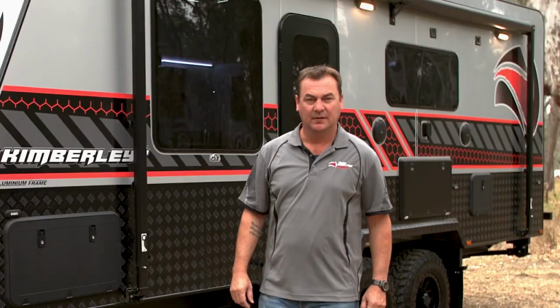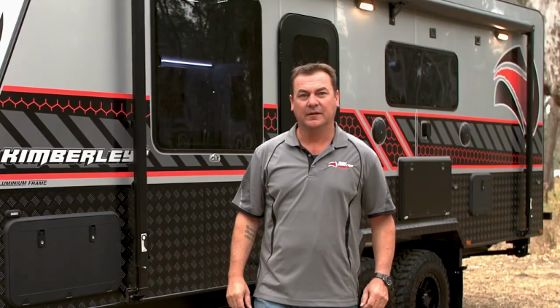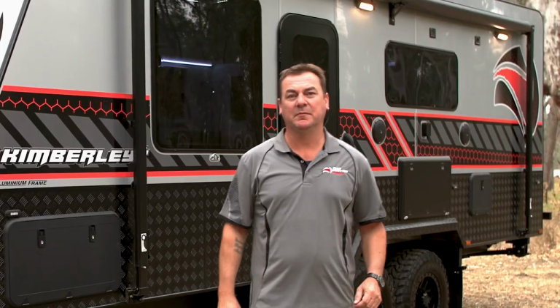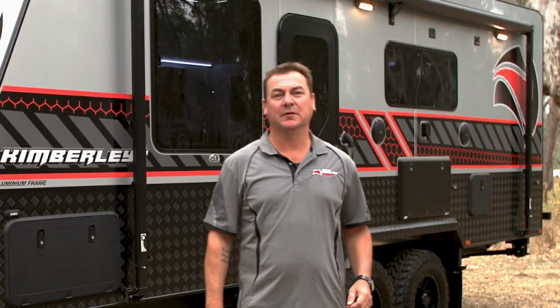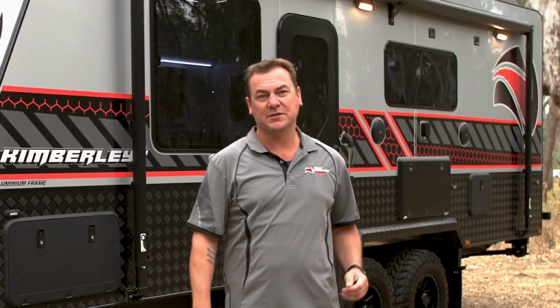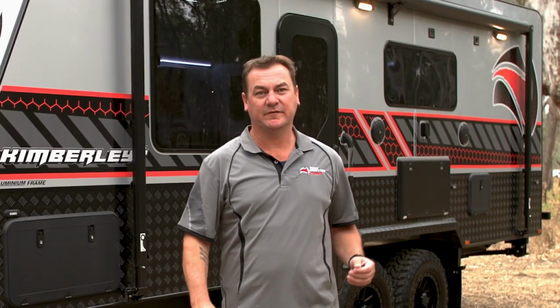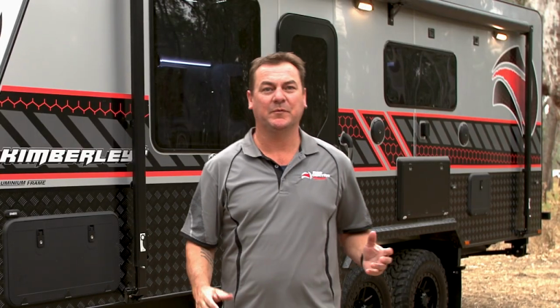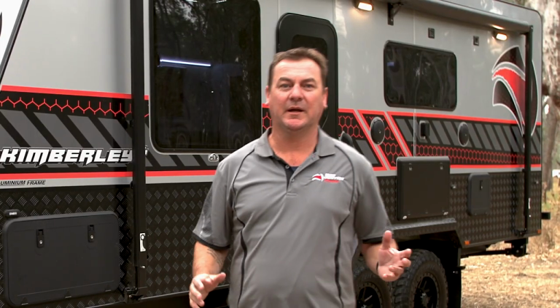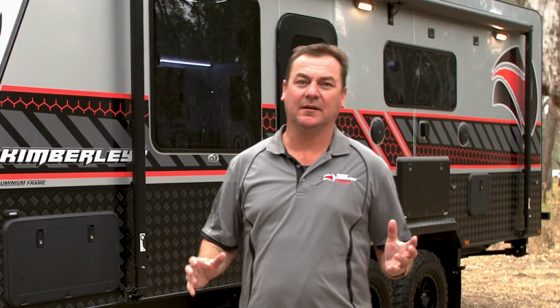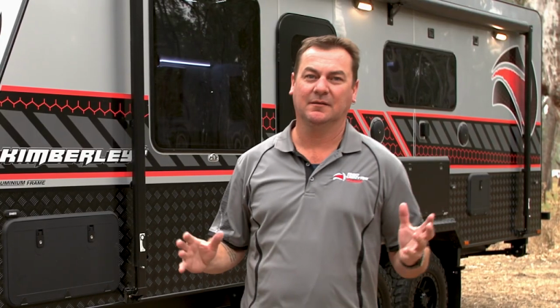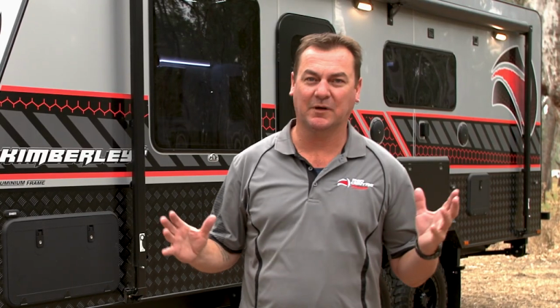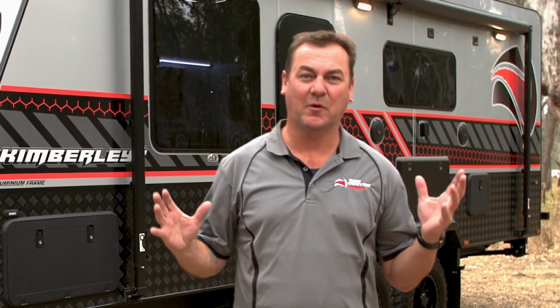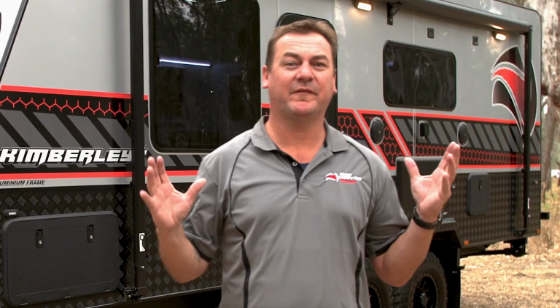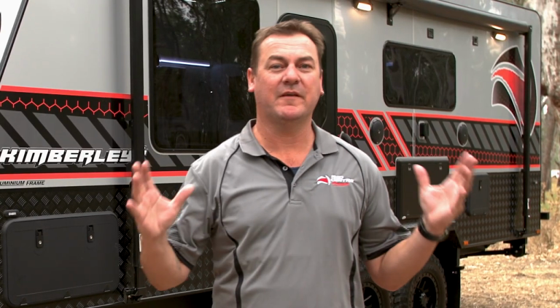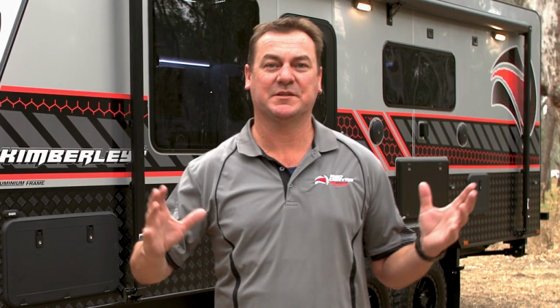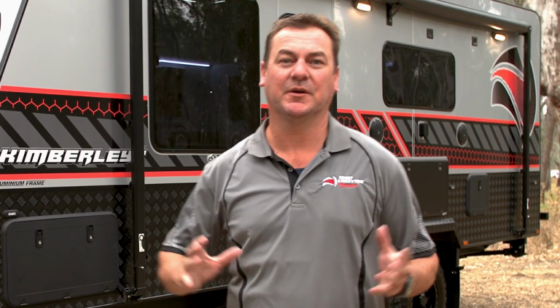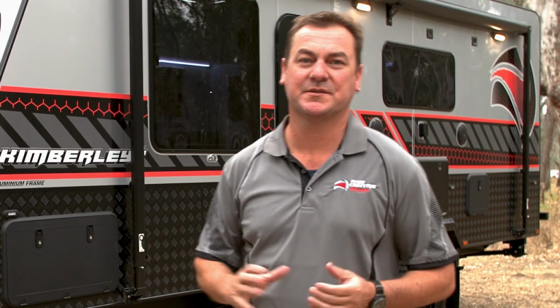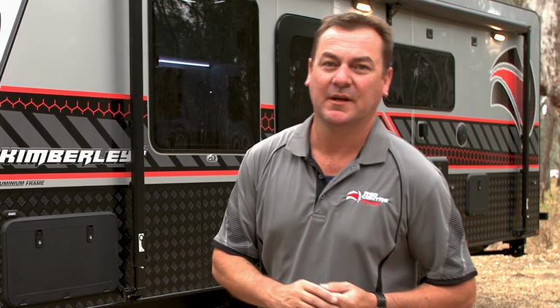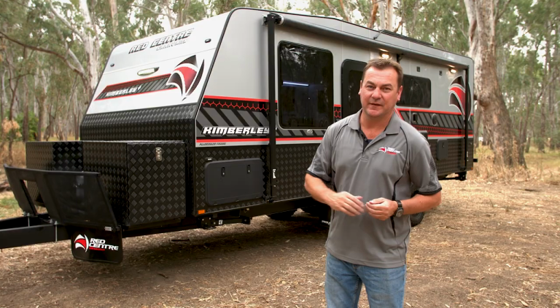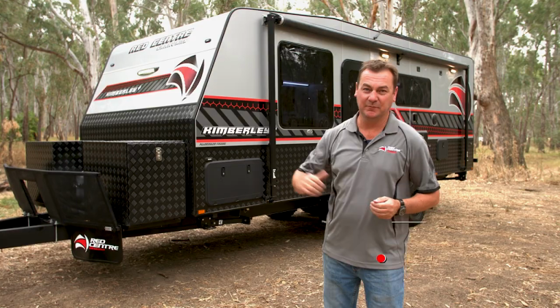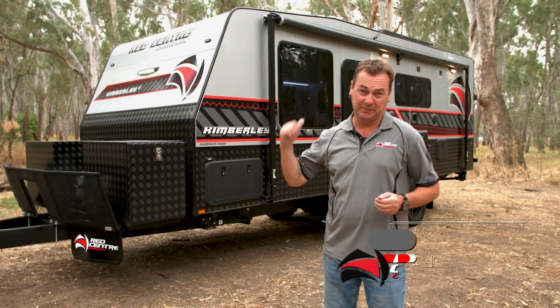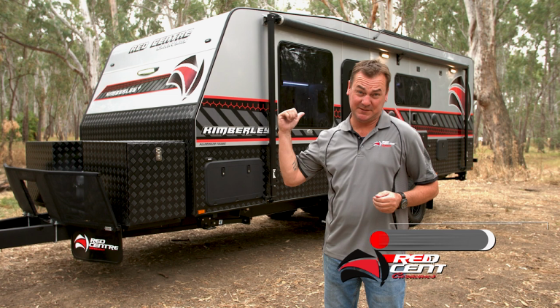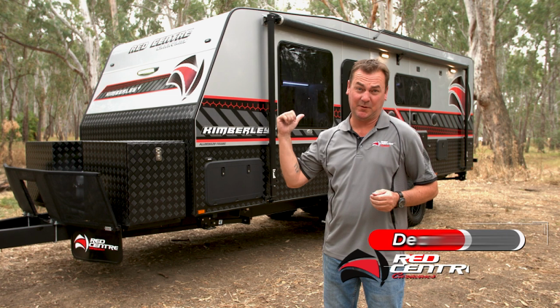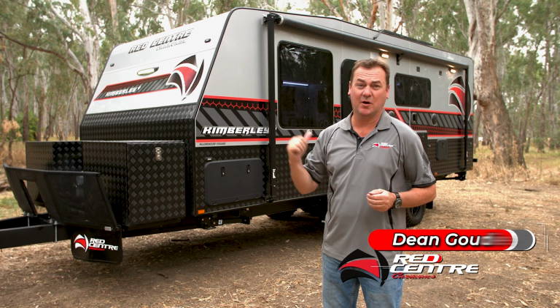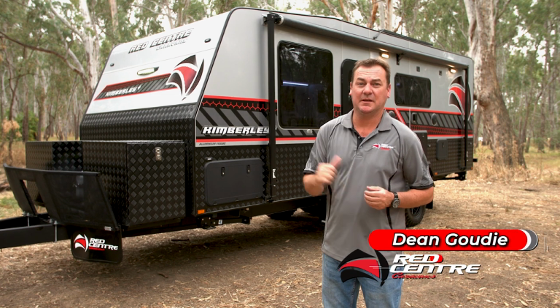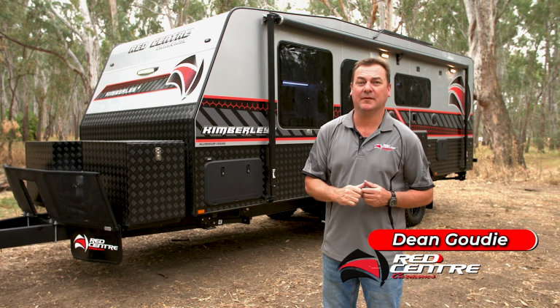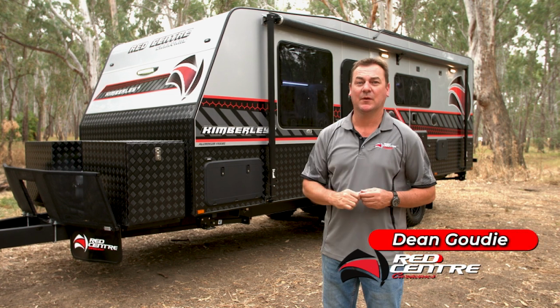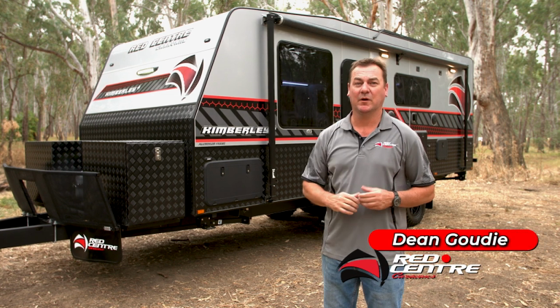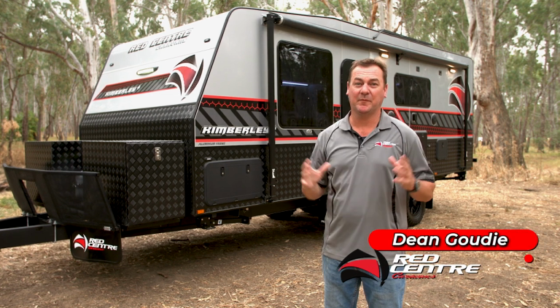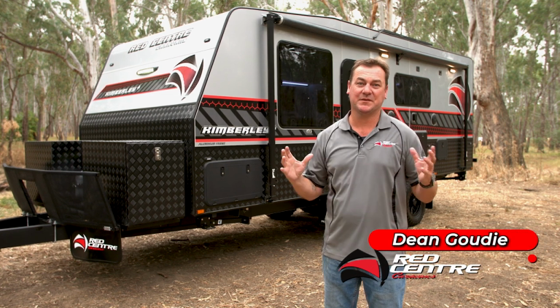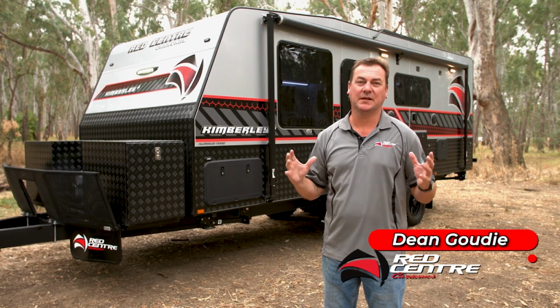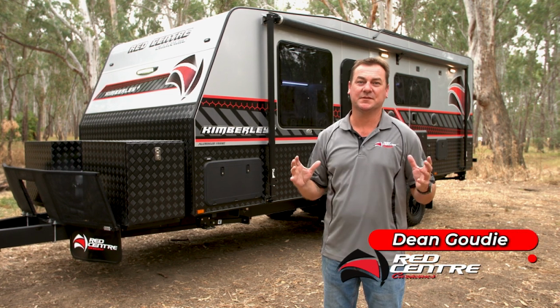The Kimberley region of WA, one of my favourite spots. The Kimberley Plus is behind me here, one of our best sellers.